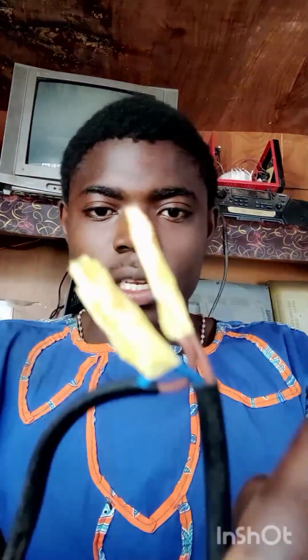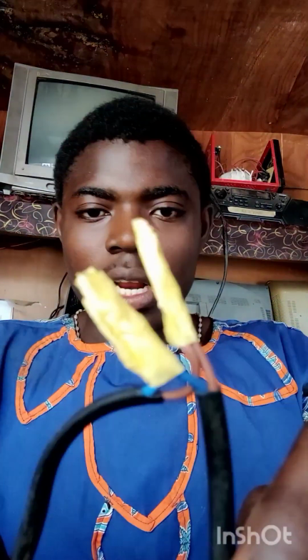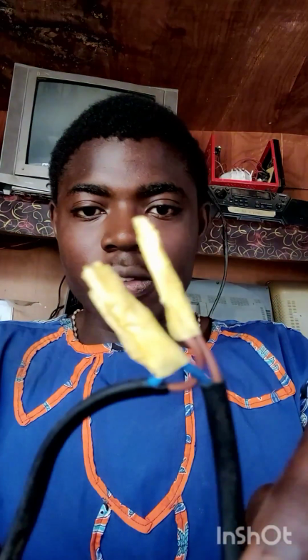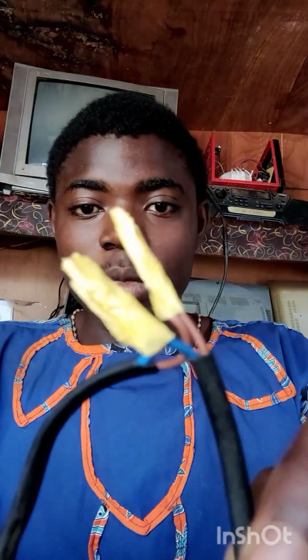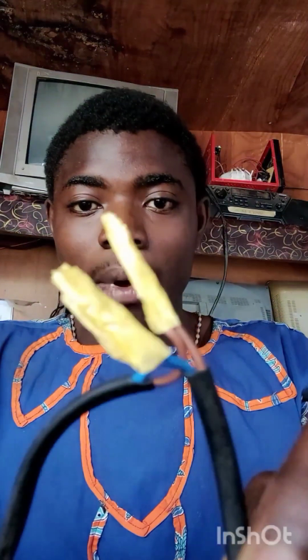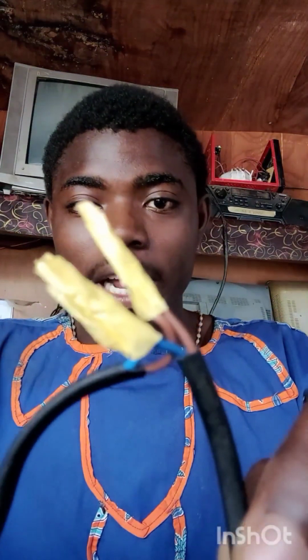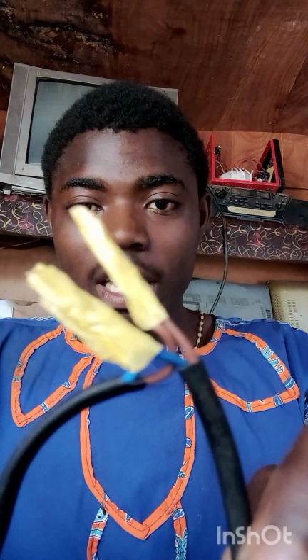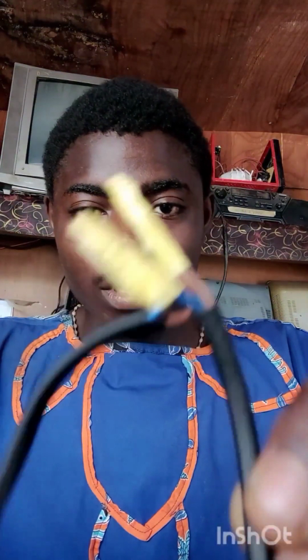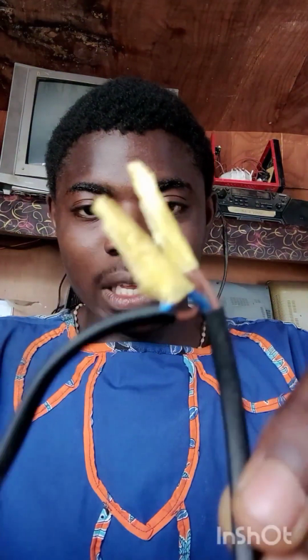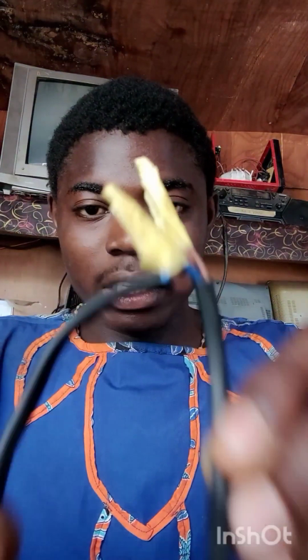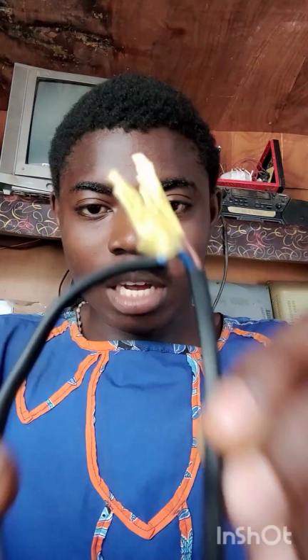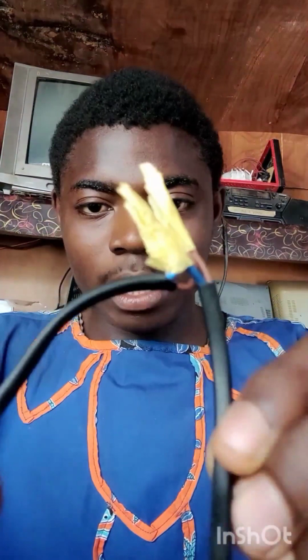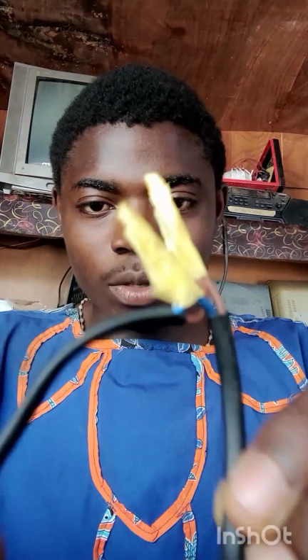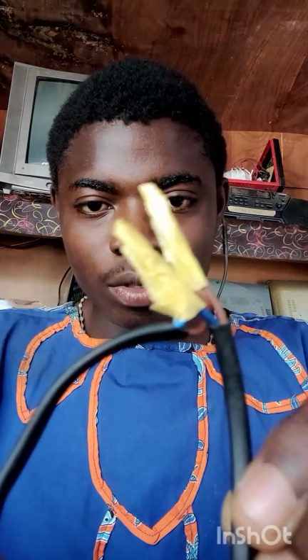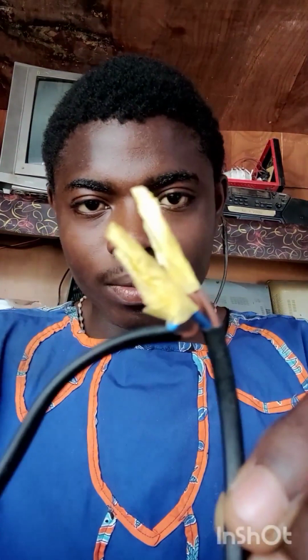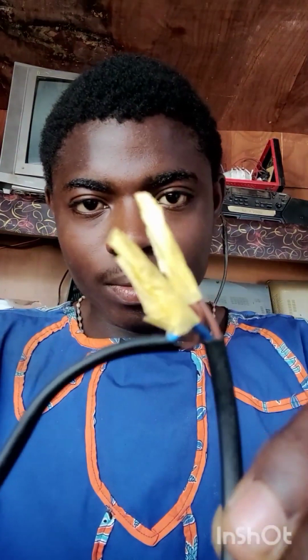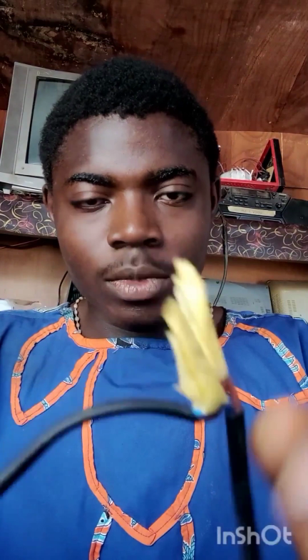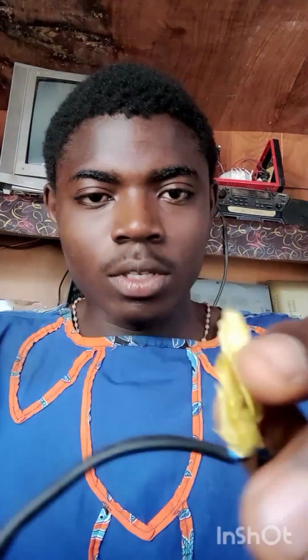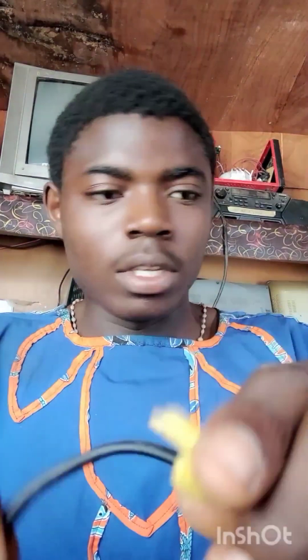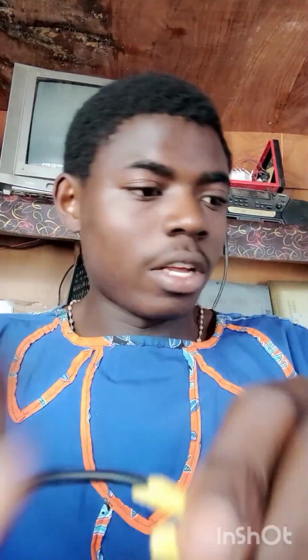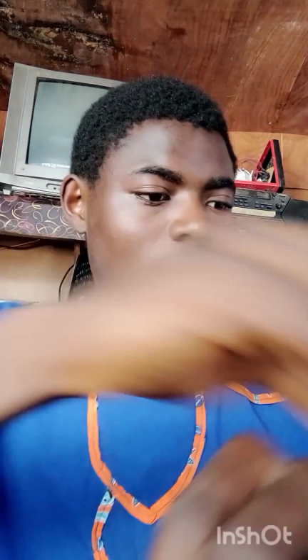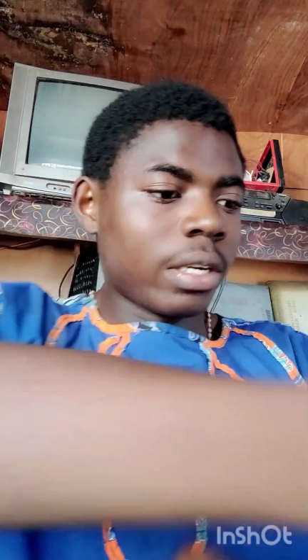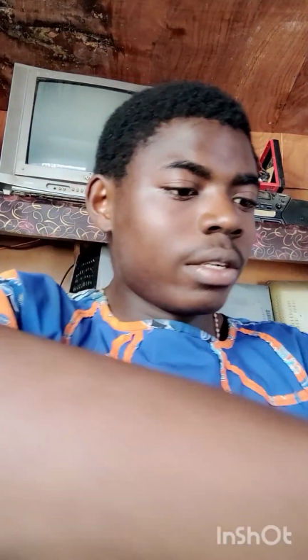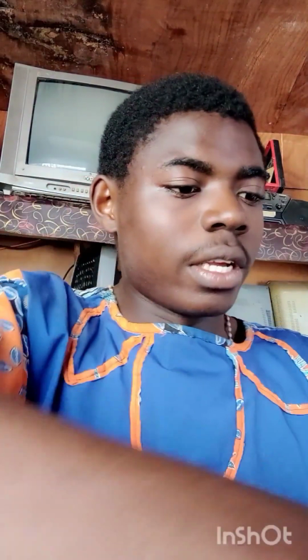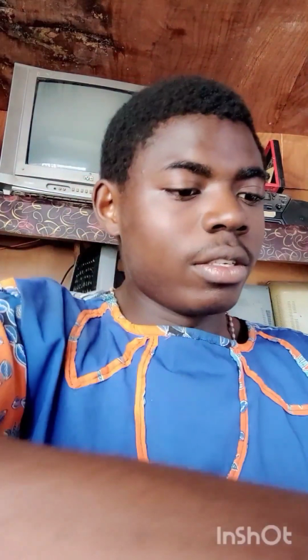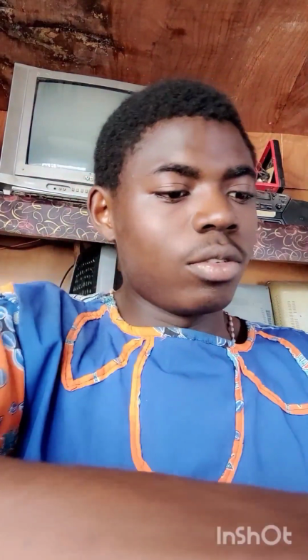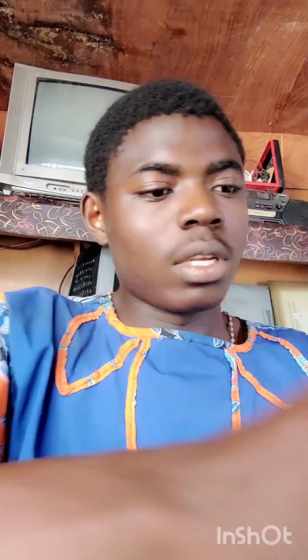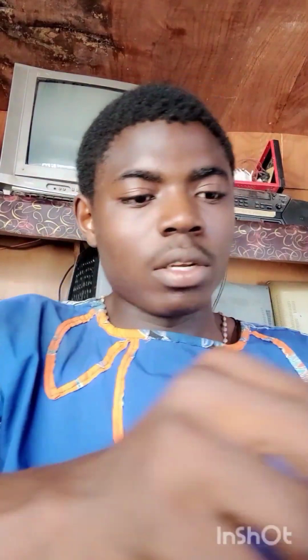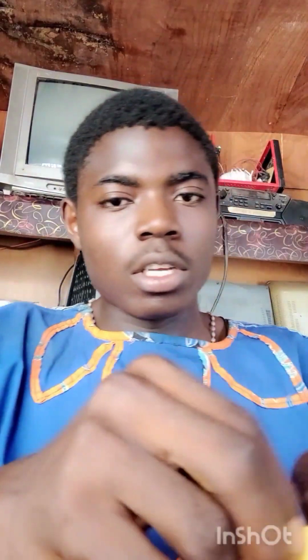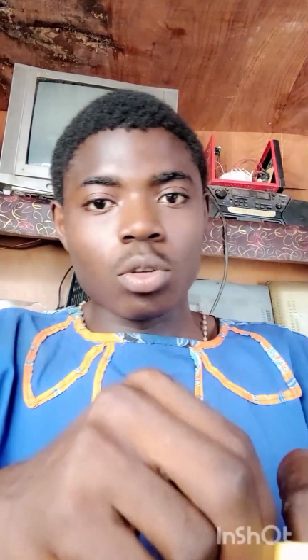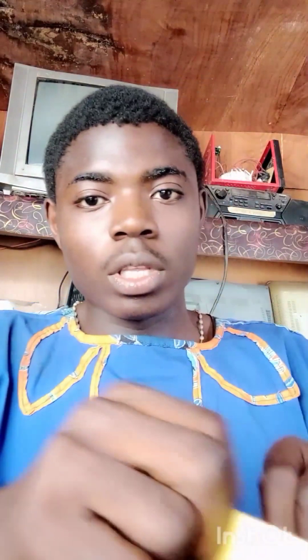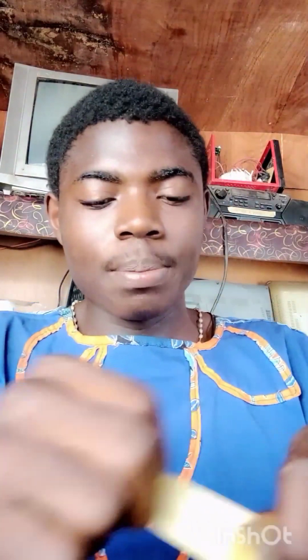This is how you can basically join a conductor that has been disconnected from the power cable.